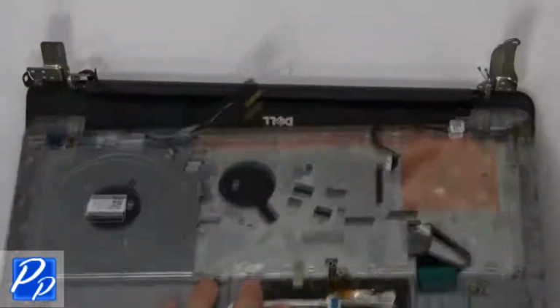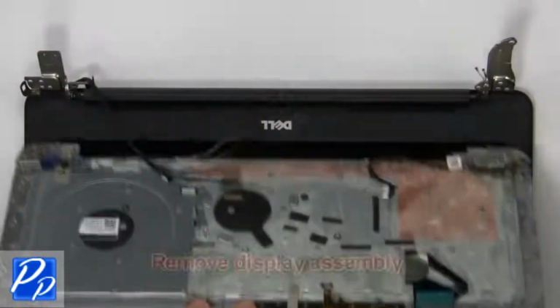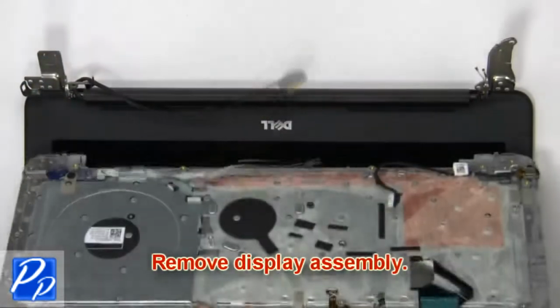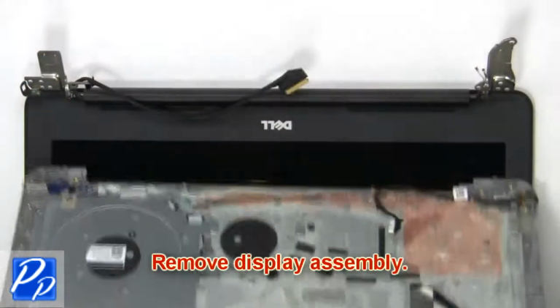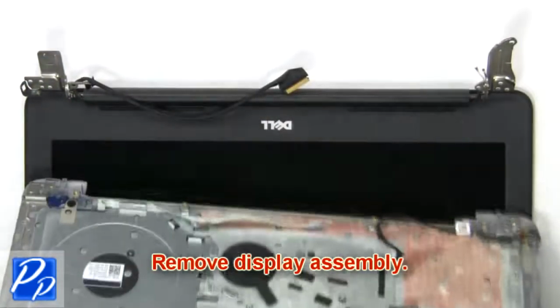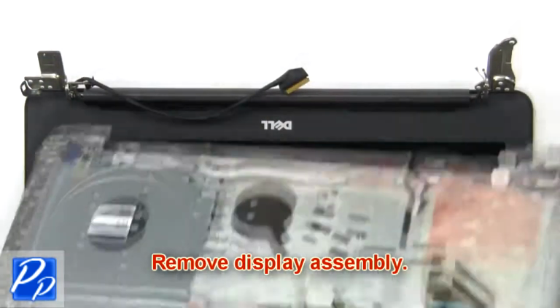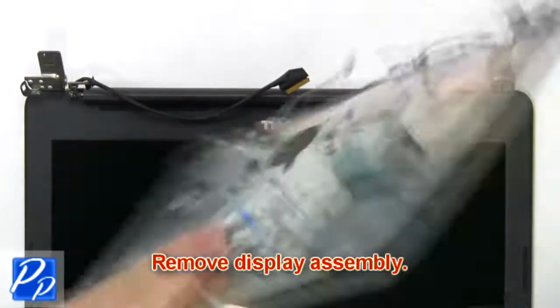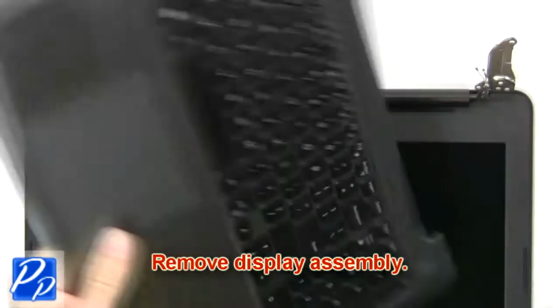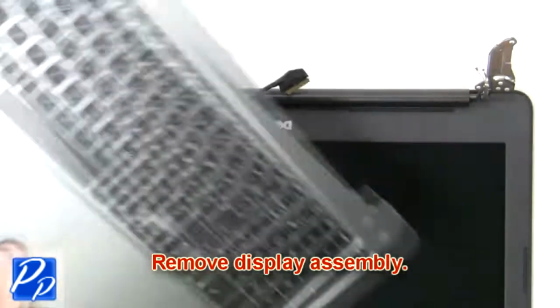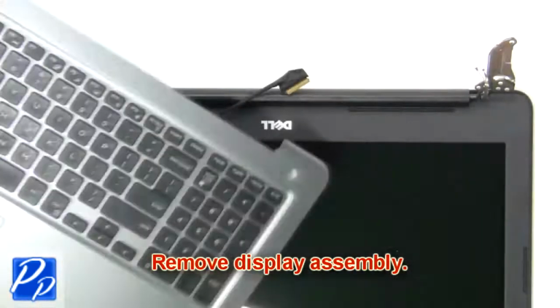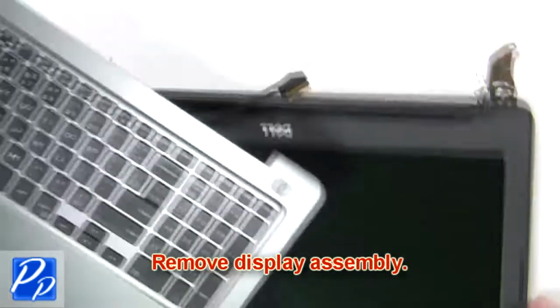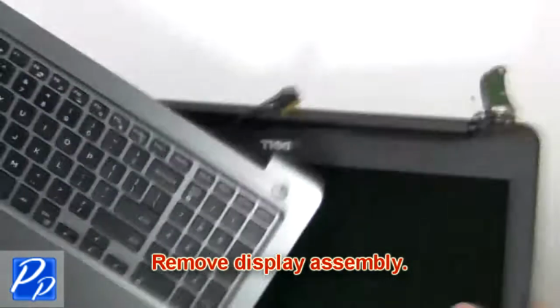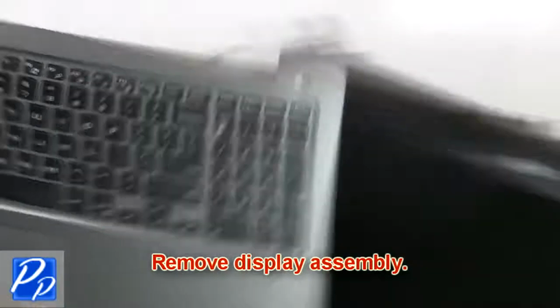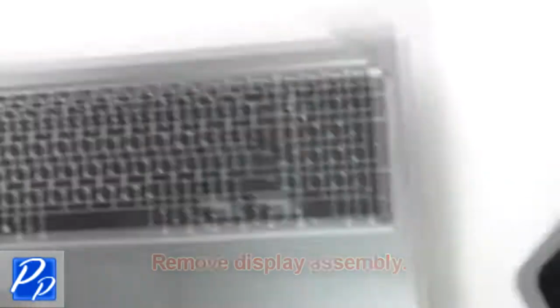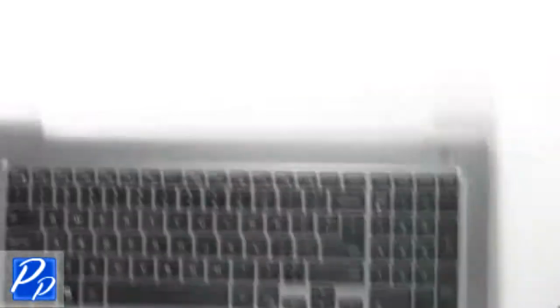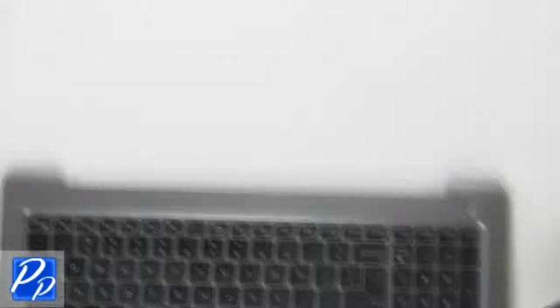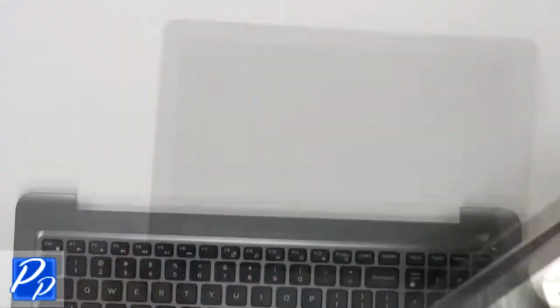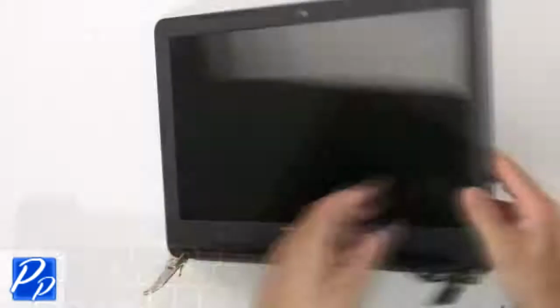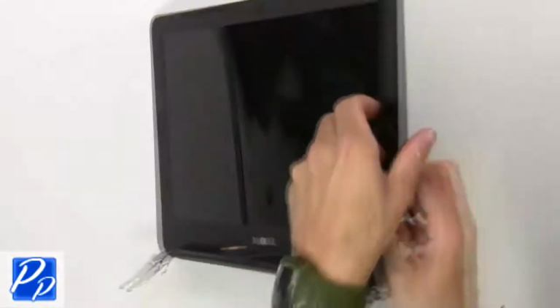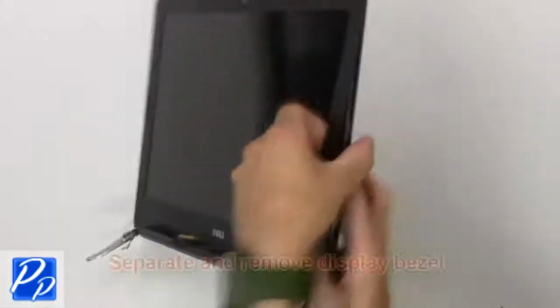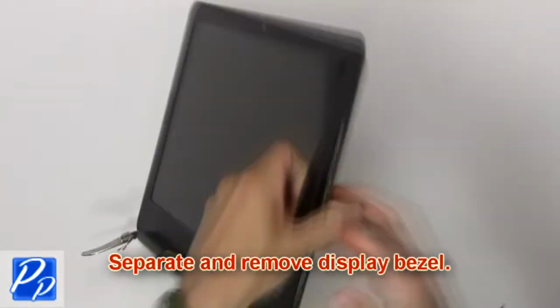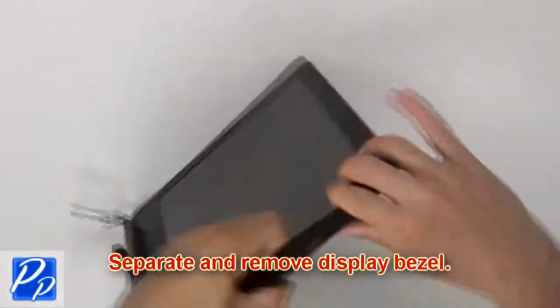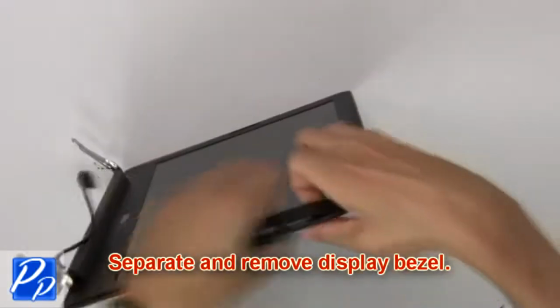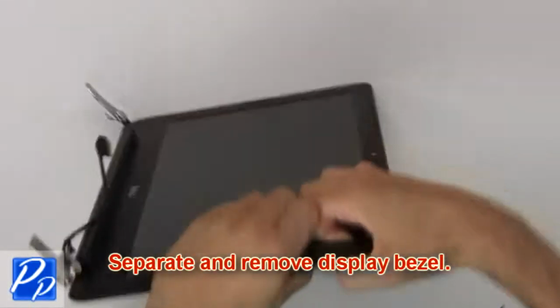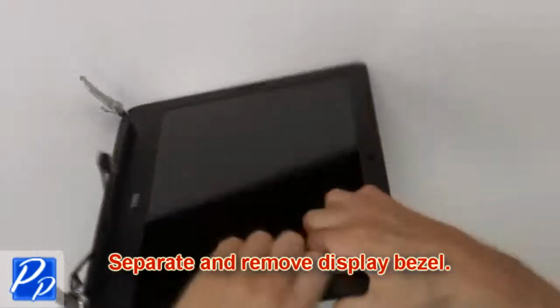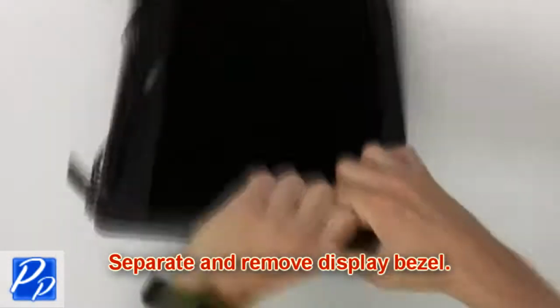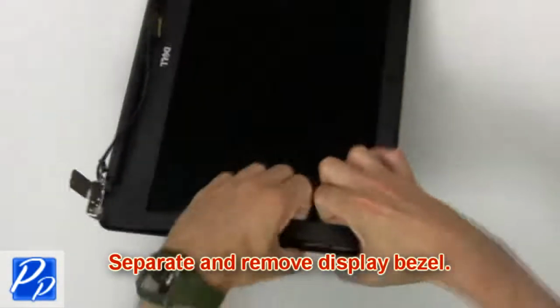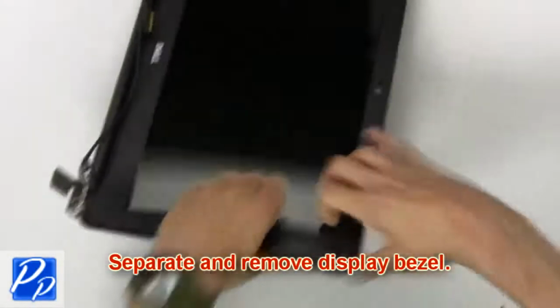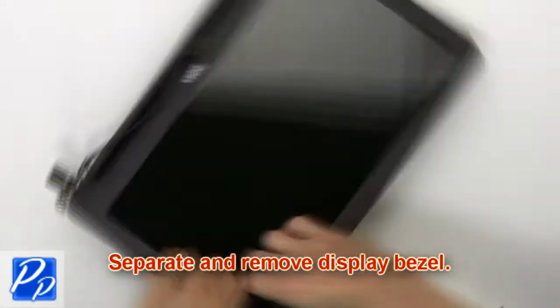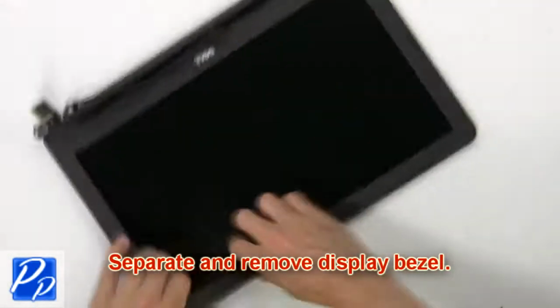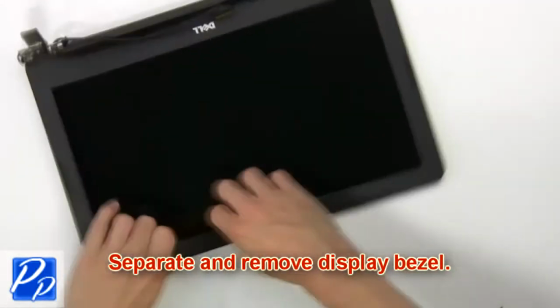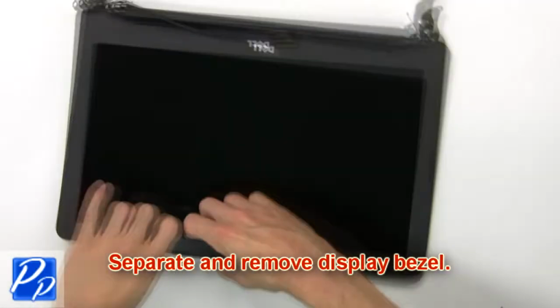Now remove the display assembly. Now separate and remove the display bezel.